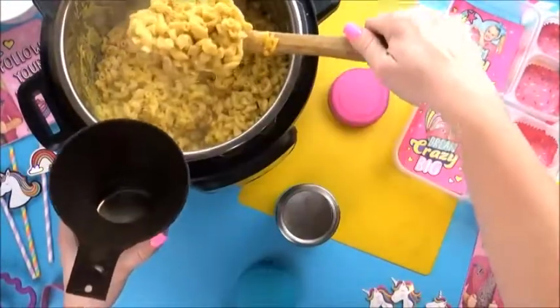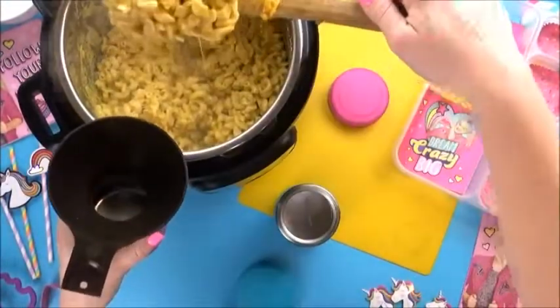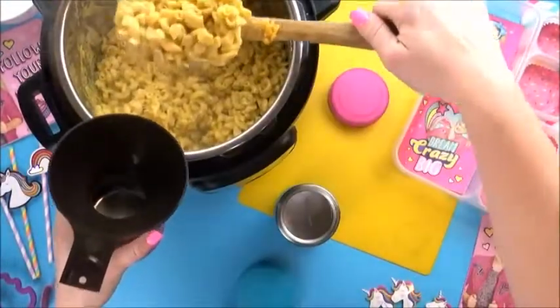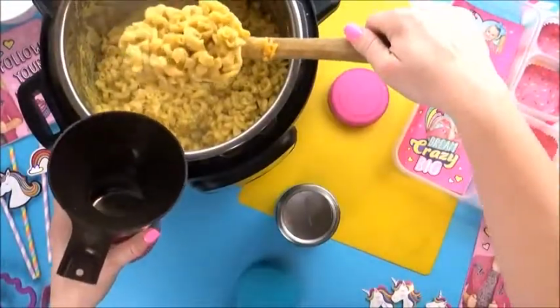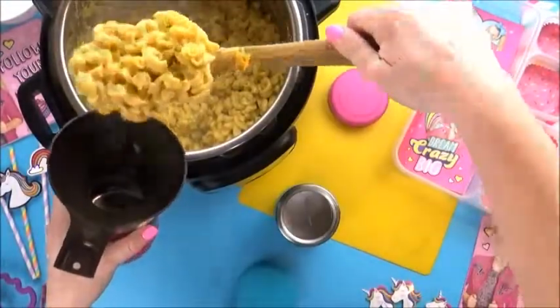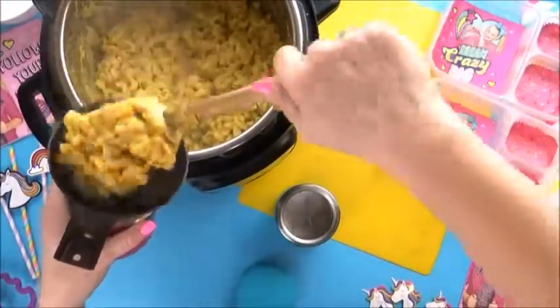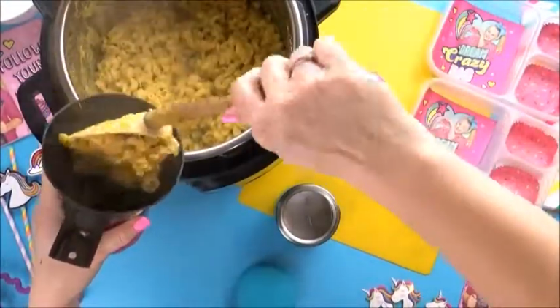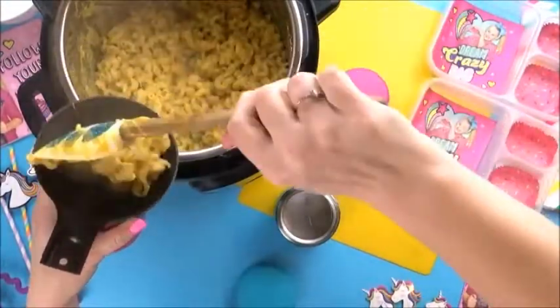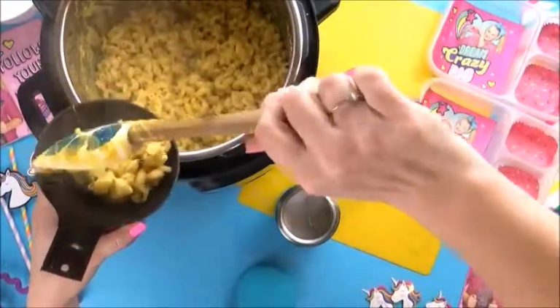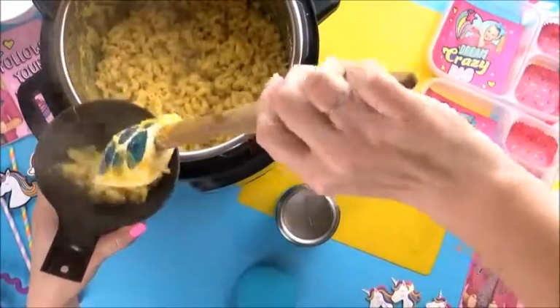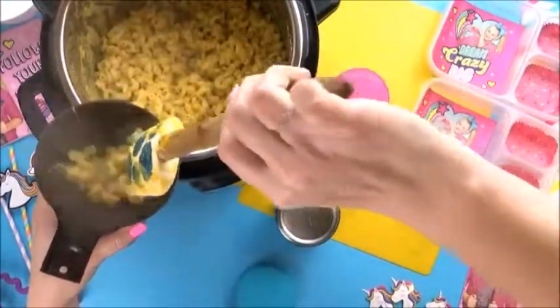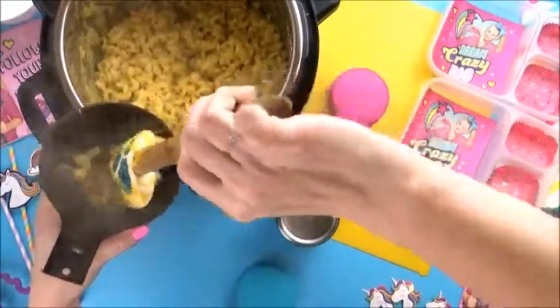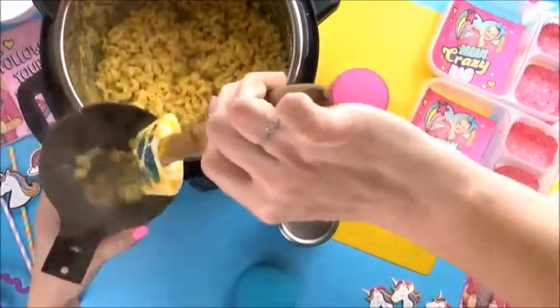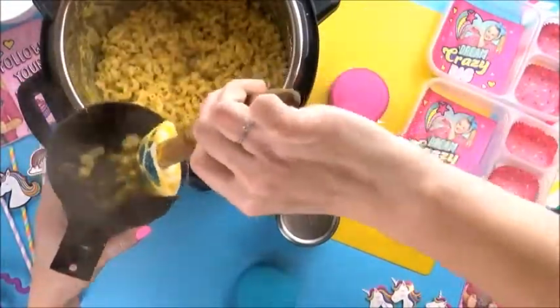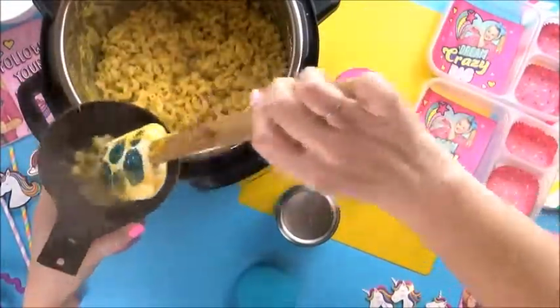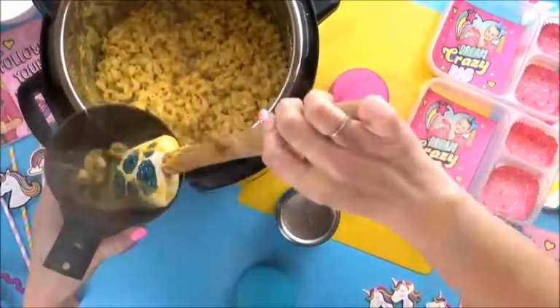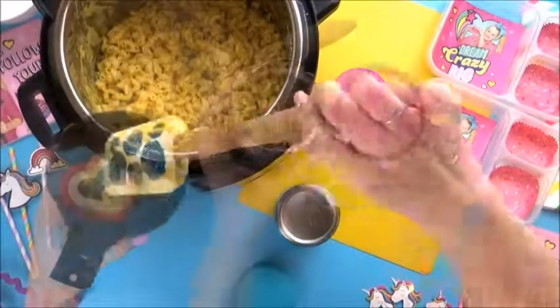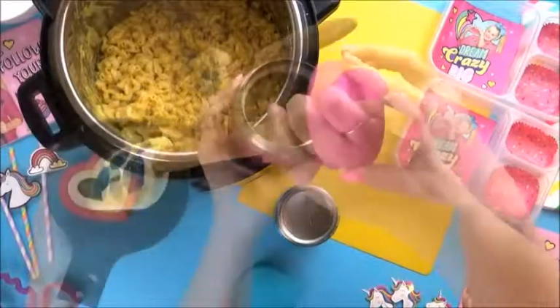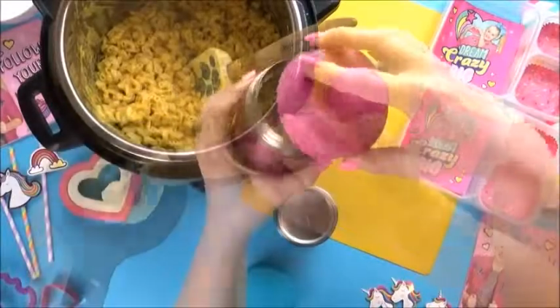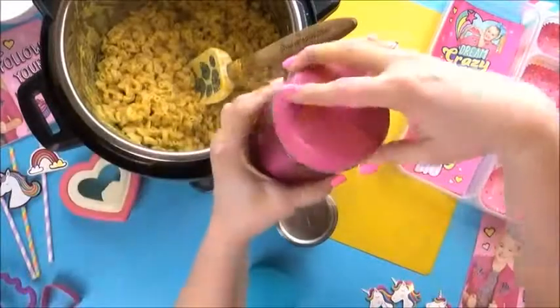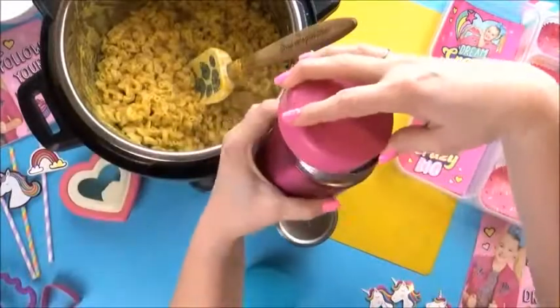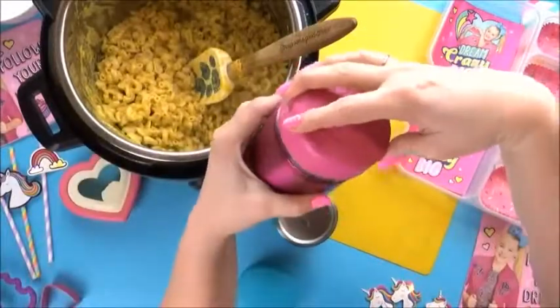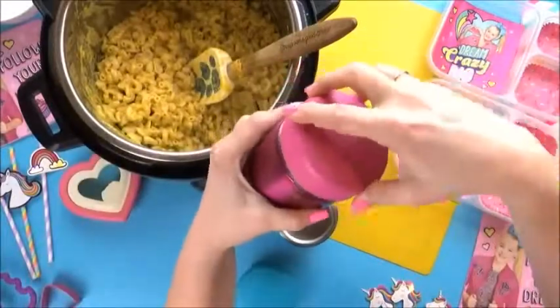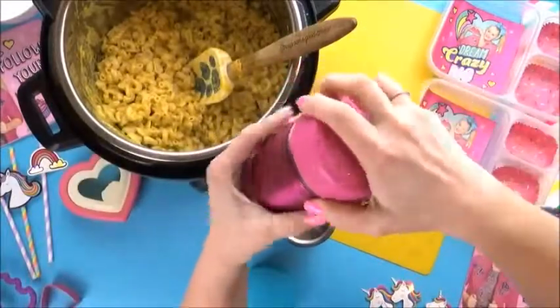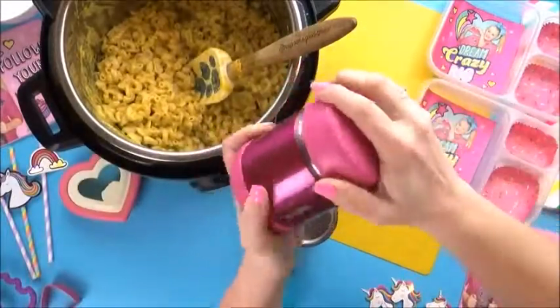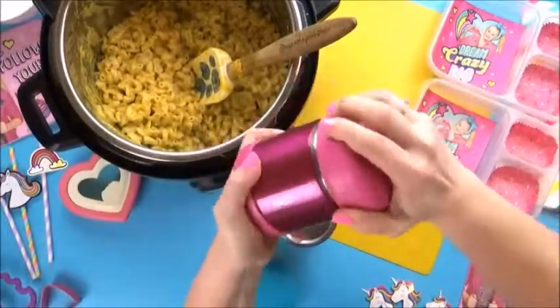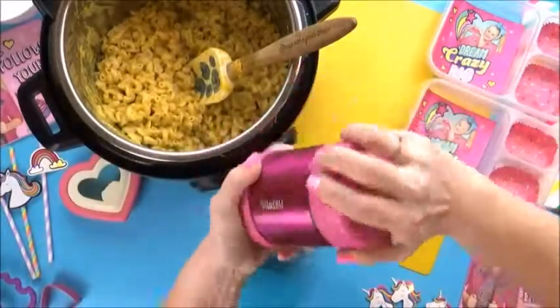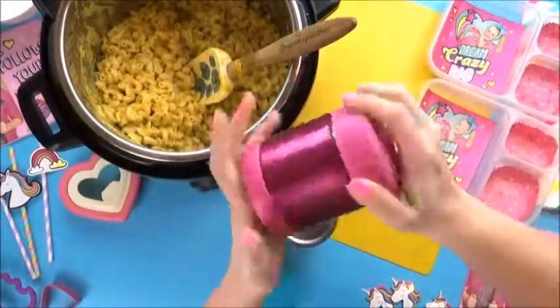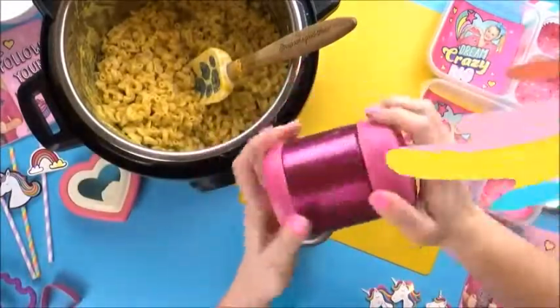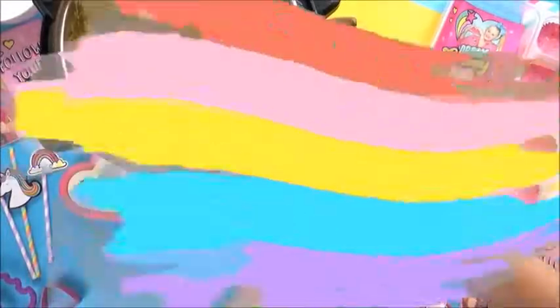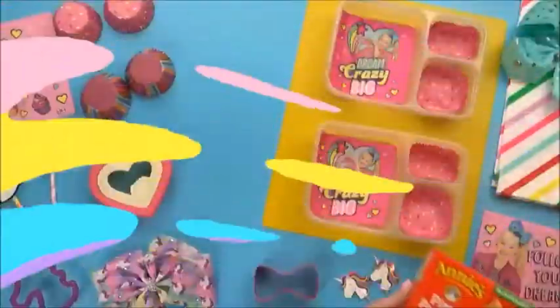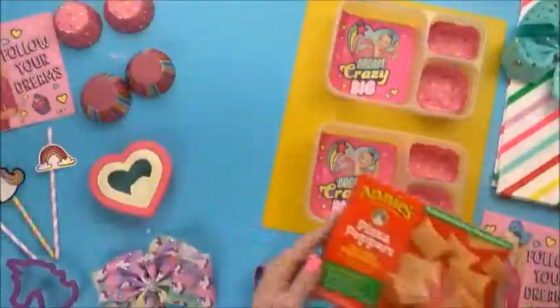But for today, I'm just making lunch for Lily and Mackenzie, so I'm gonna go ahead and put some in their thermoses.